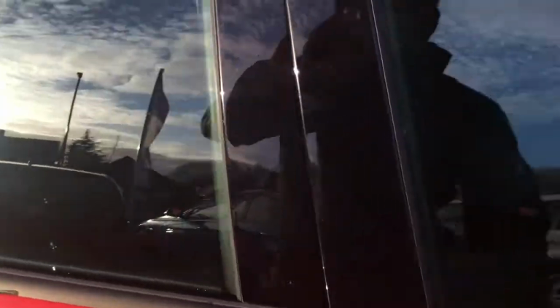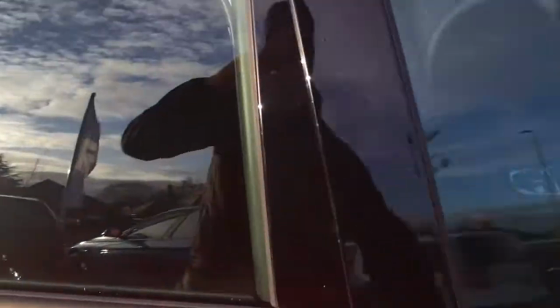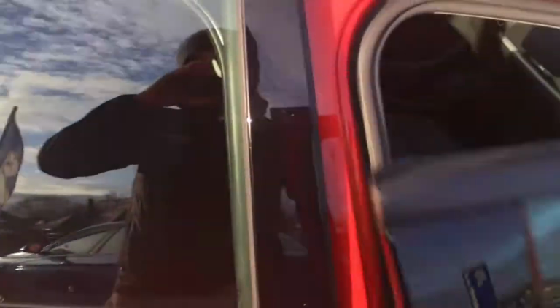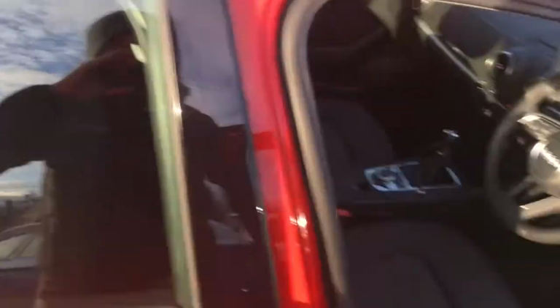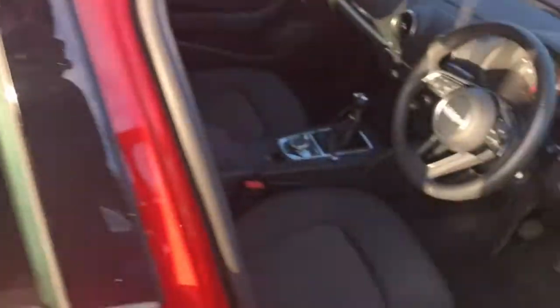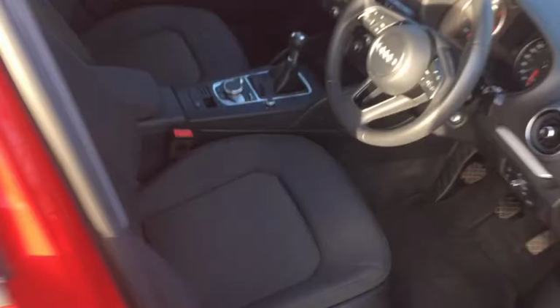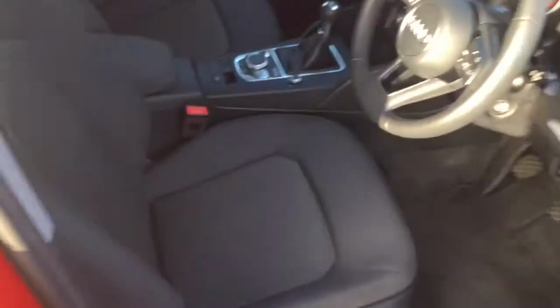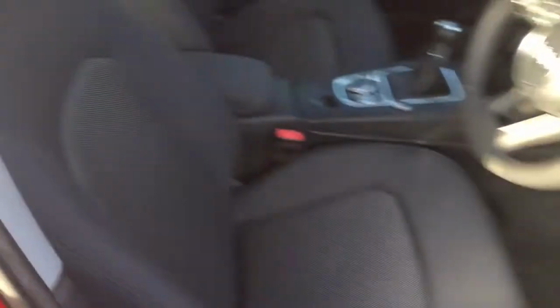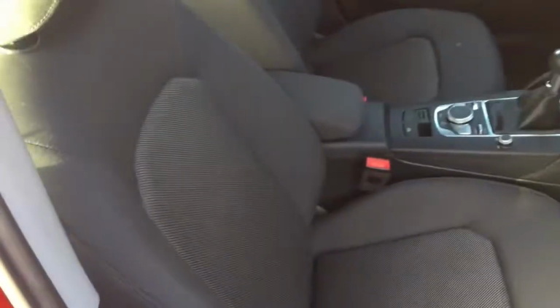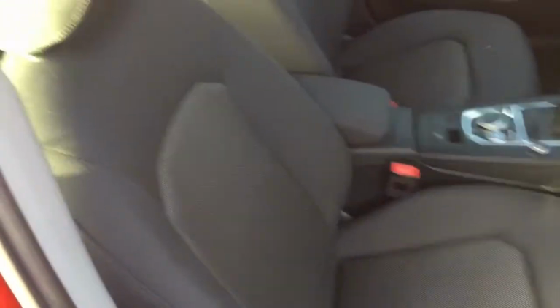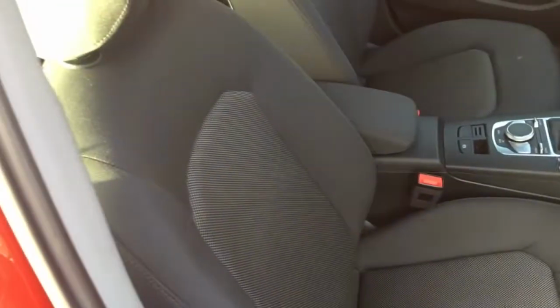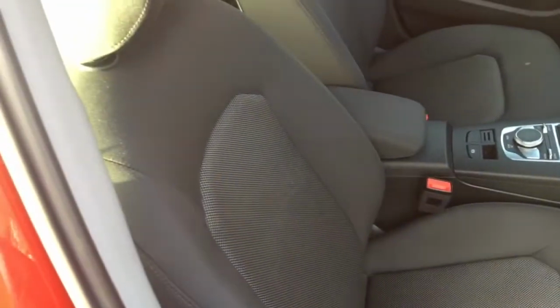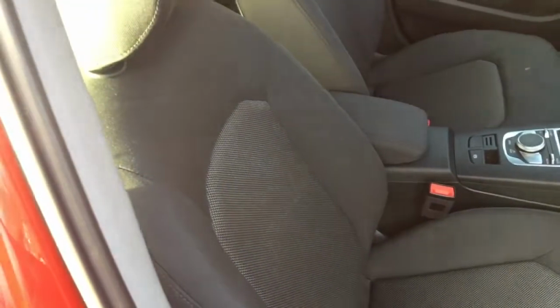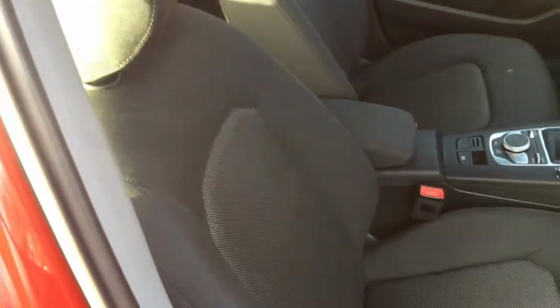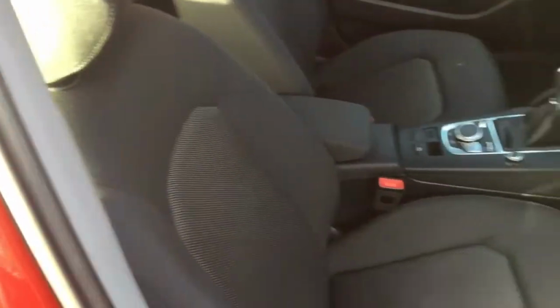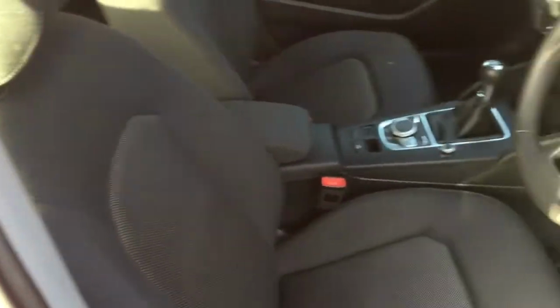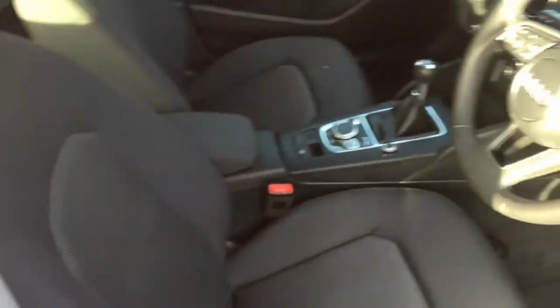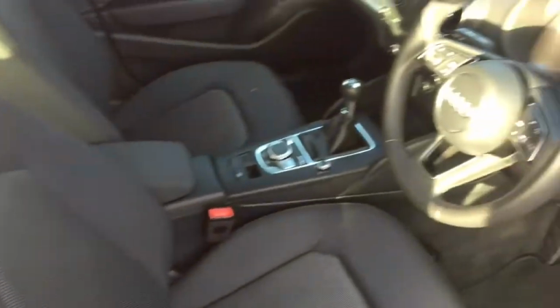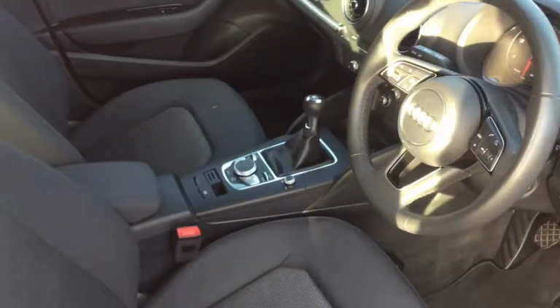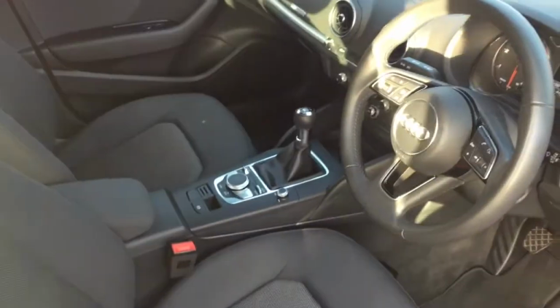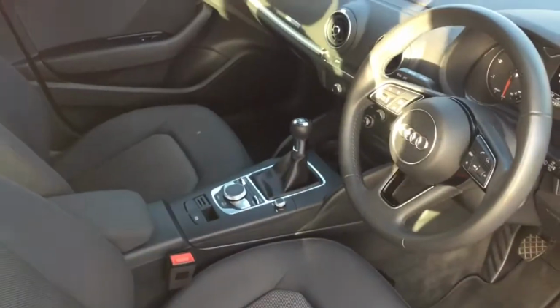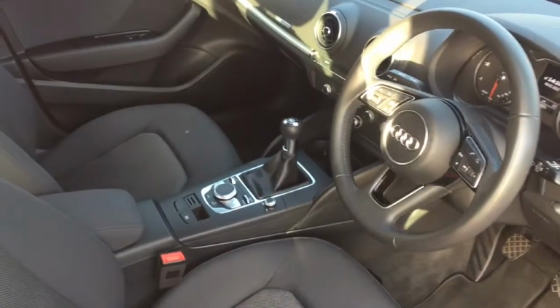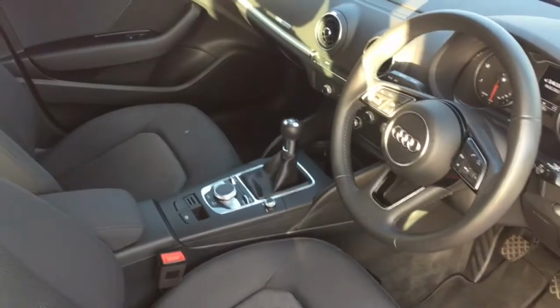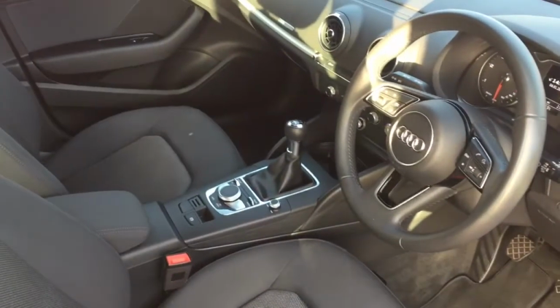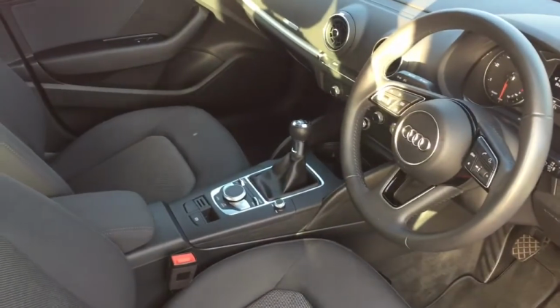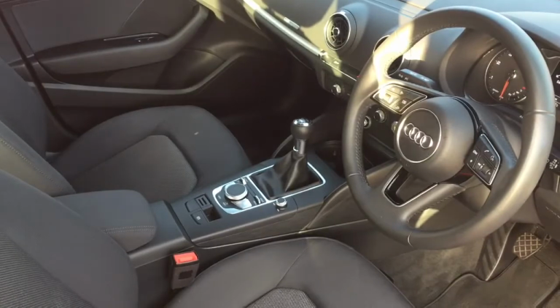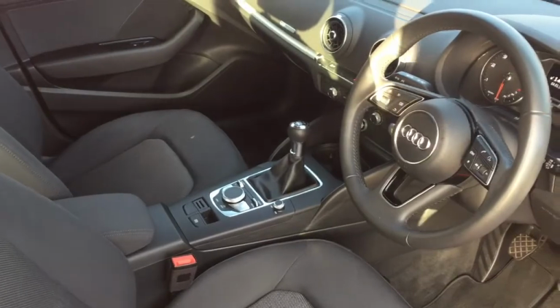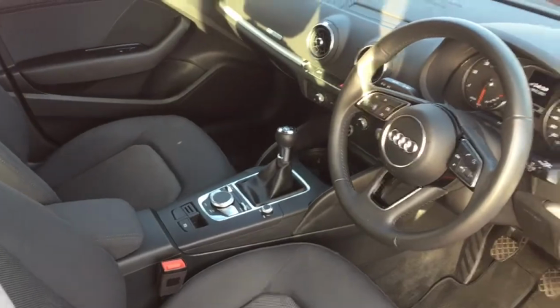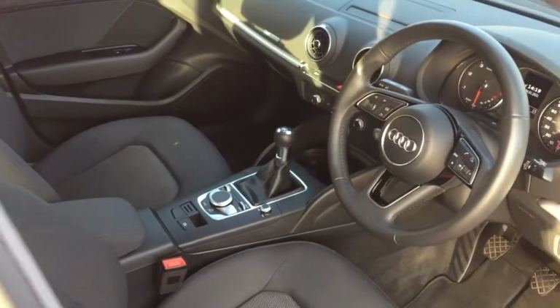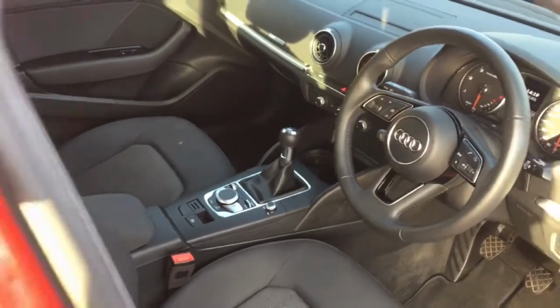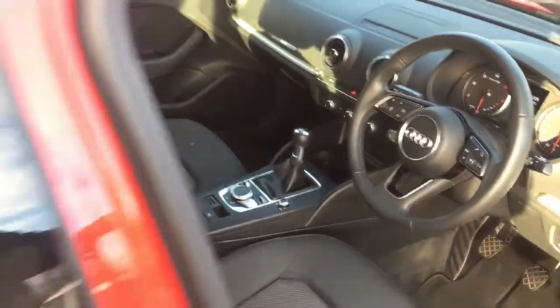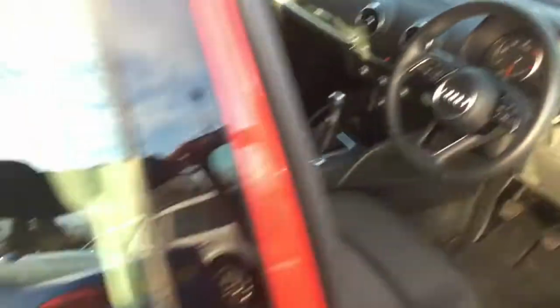Quick look at the interior — we've got some really comfortable cloth upholstery and some great features to get onto a bit later on in the video.